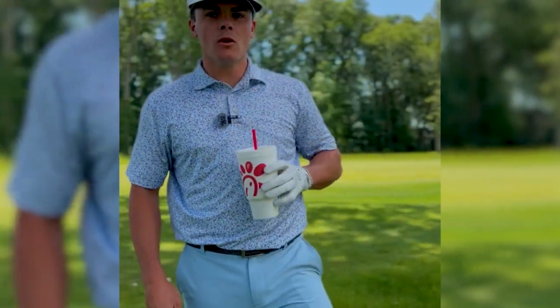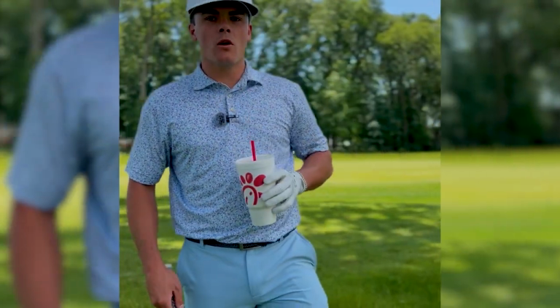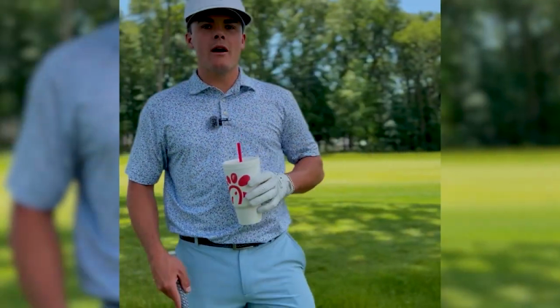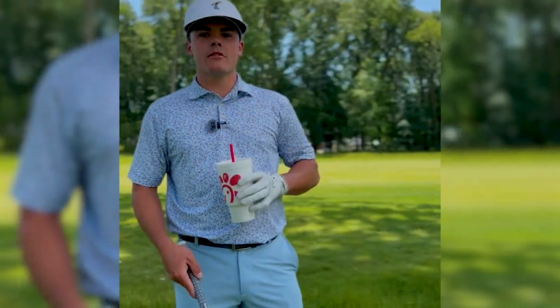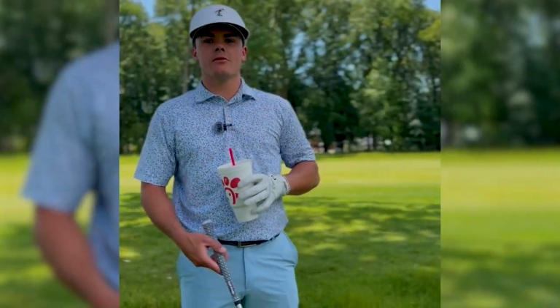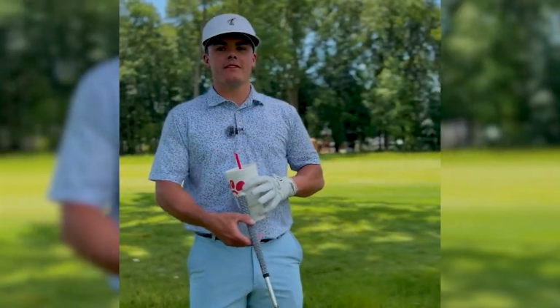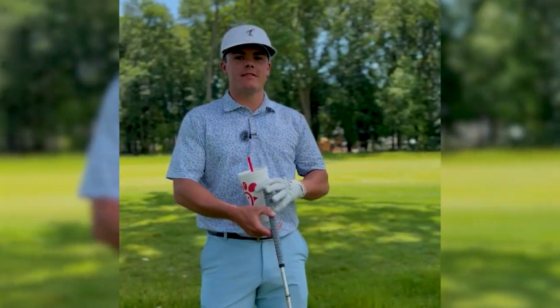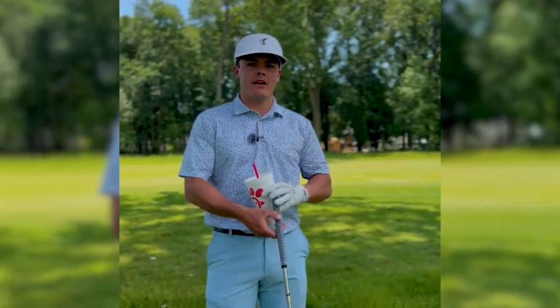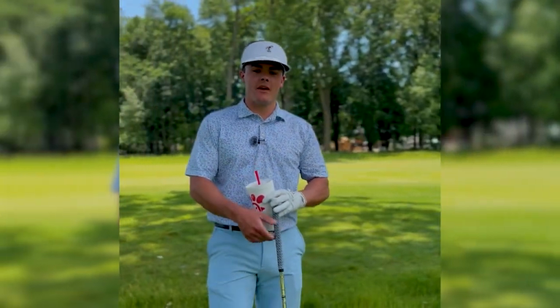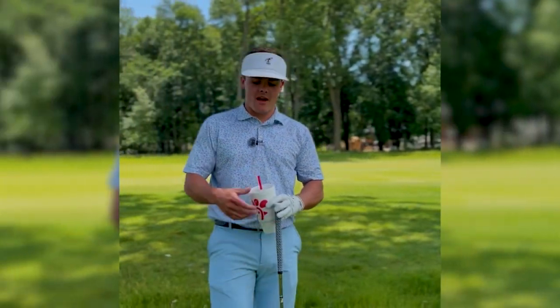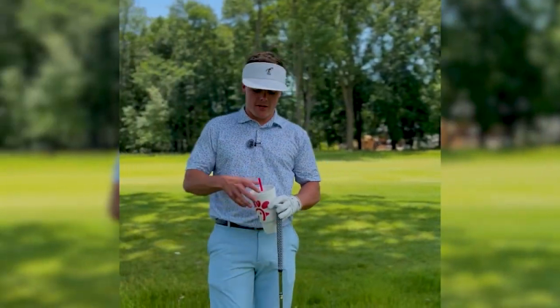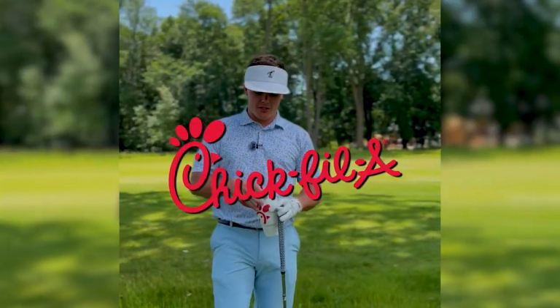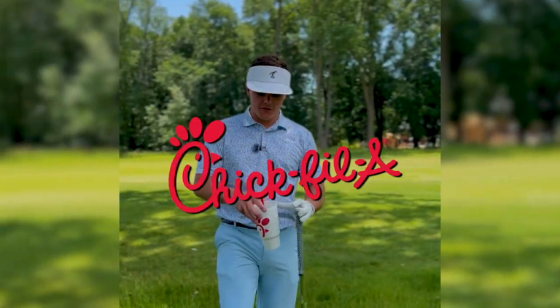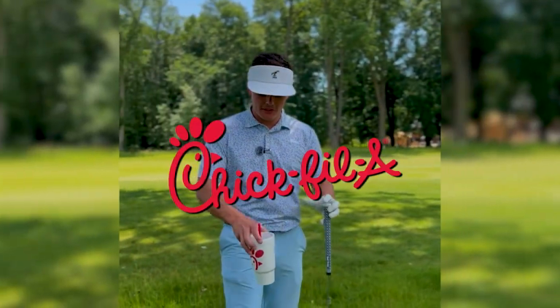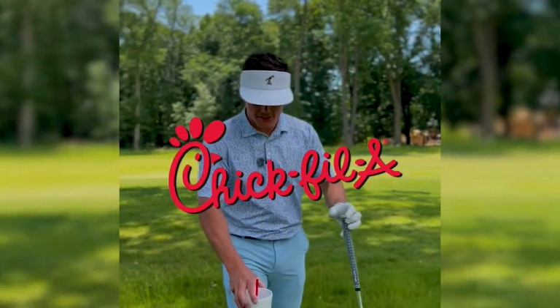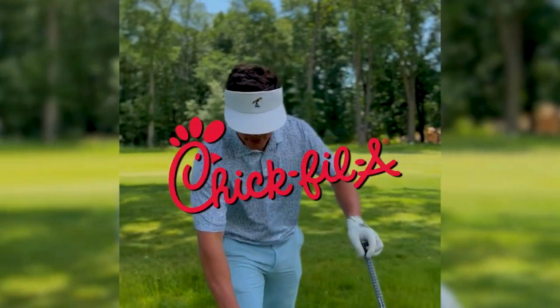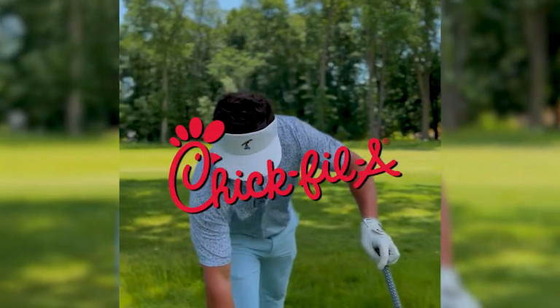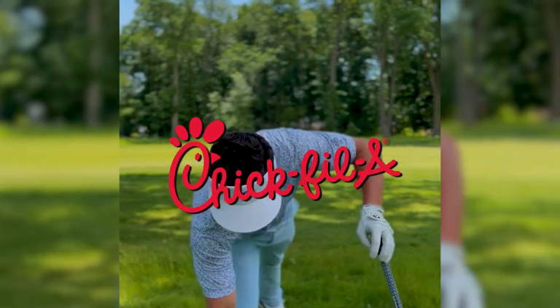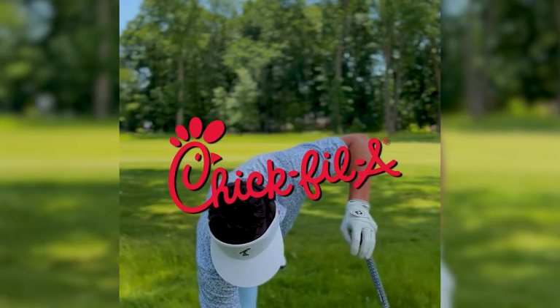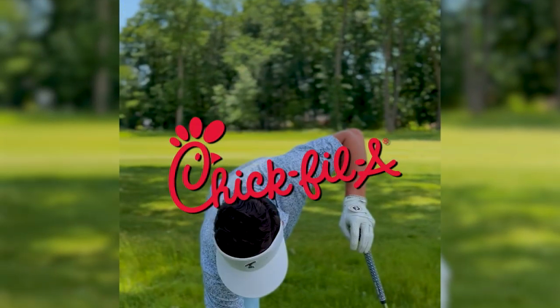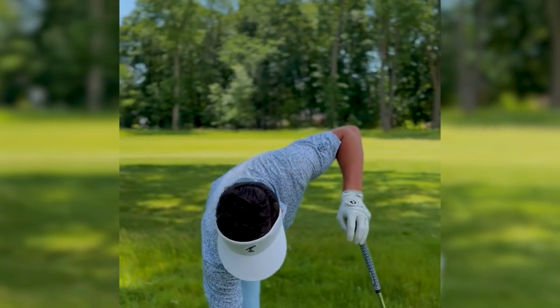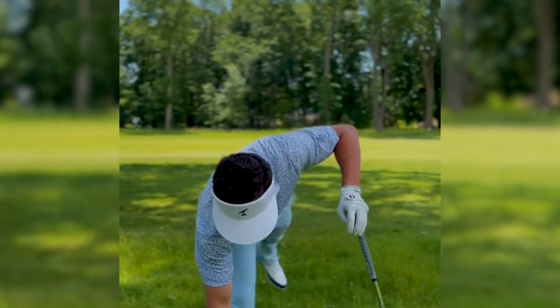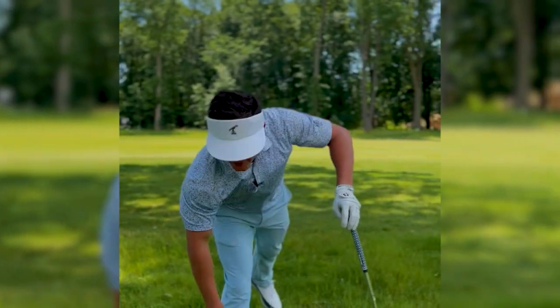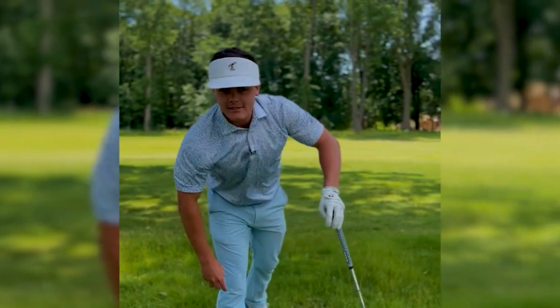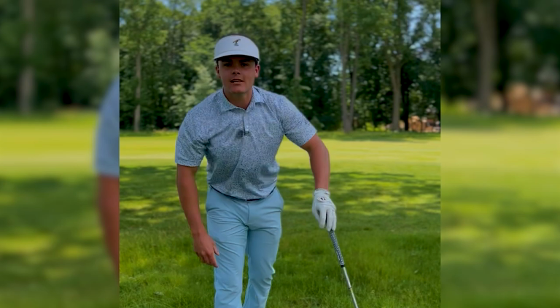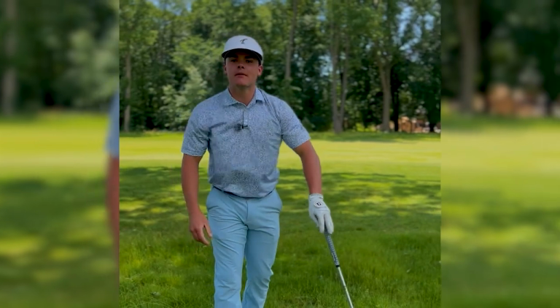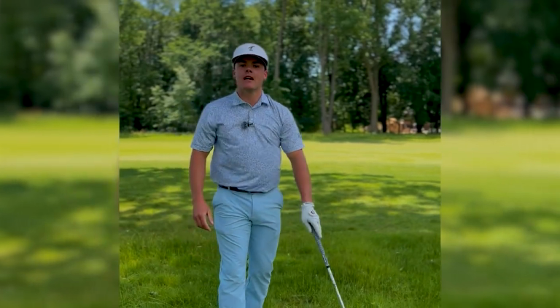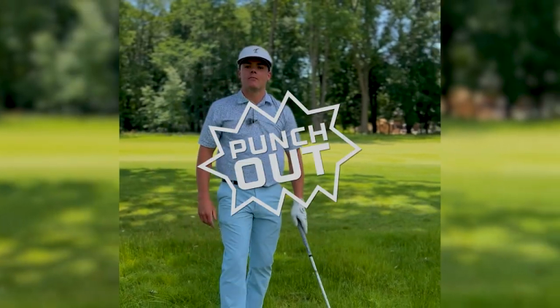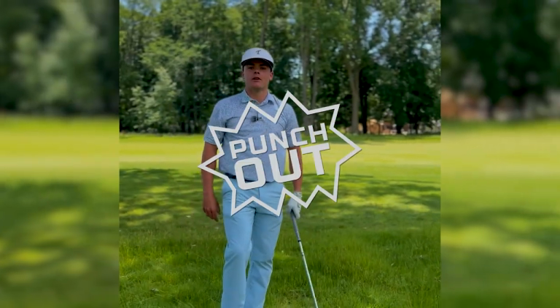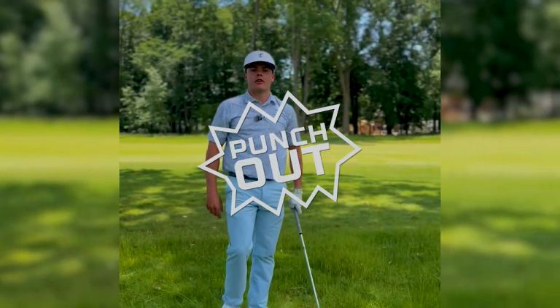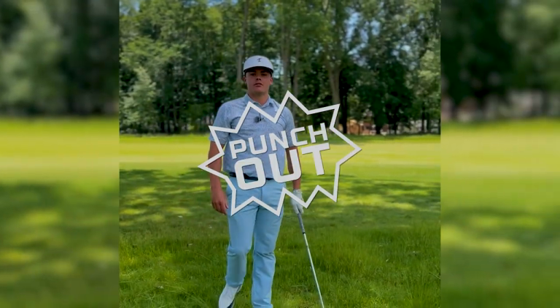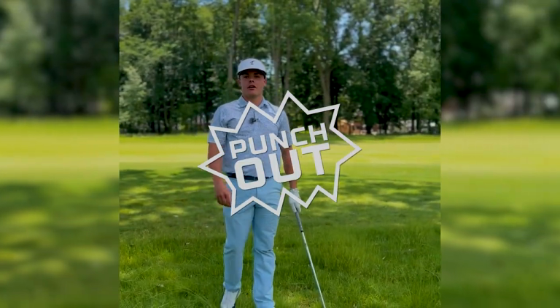Welcome back to another Sweet Tea. Today we have a Chick-fil-A Sweet Tea and we're needing to hit some kind of a punch-out shot.